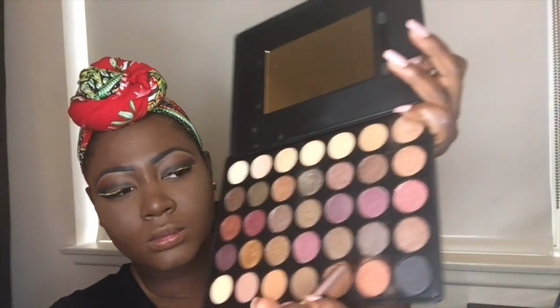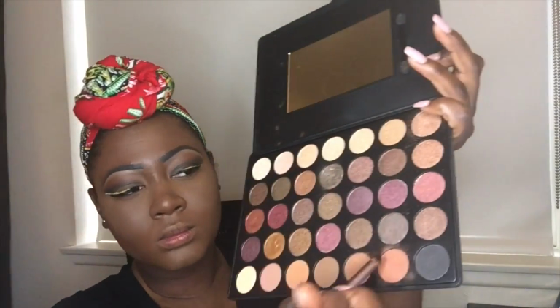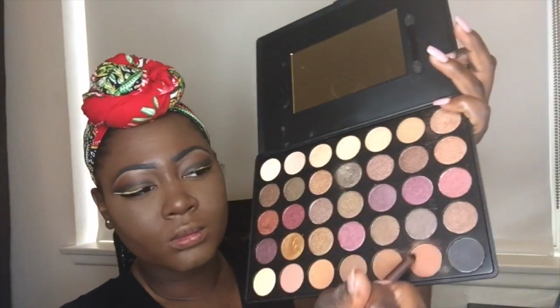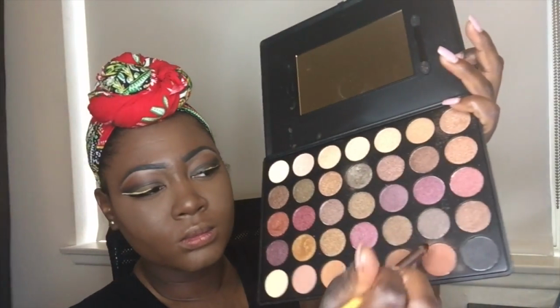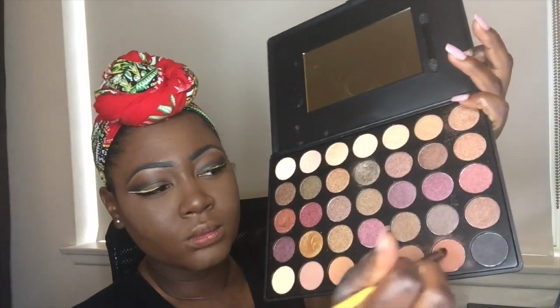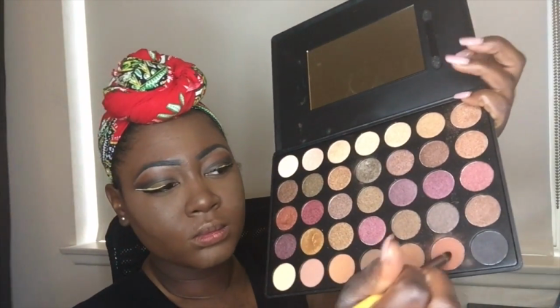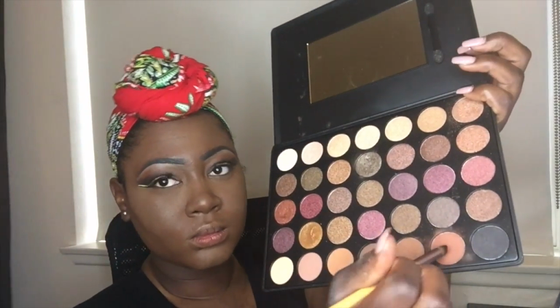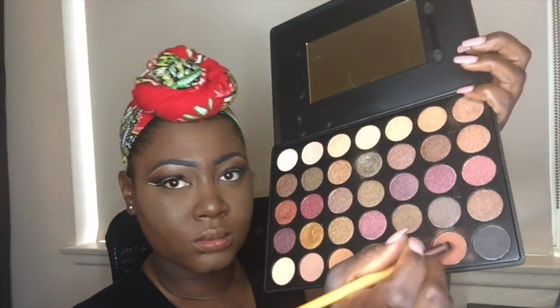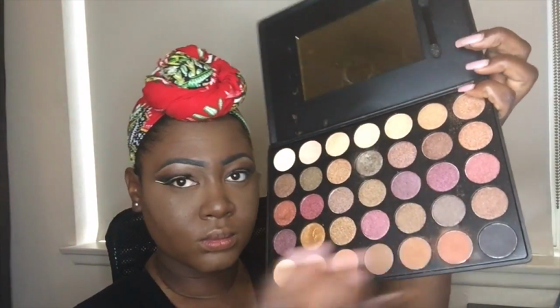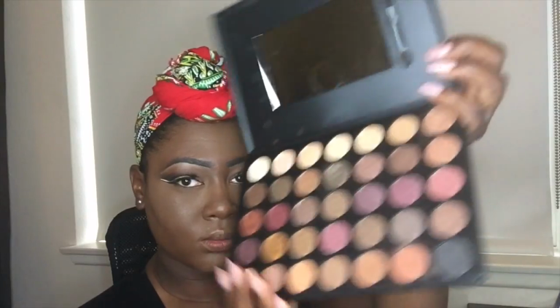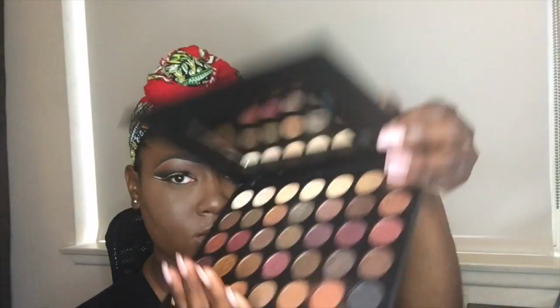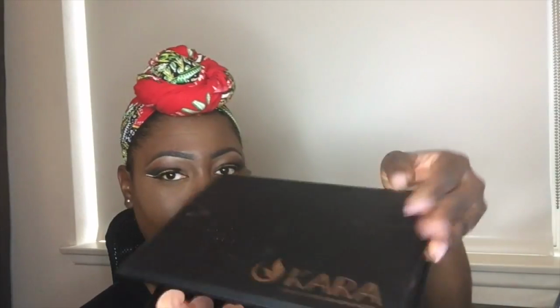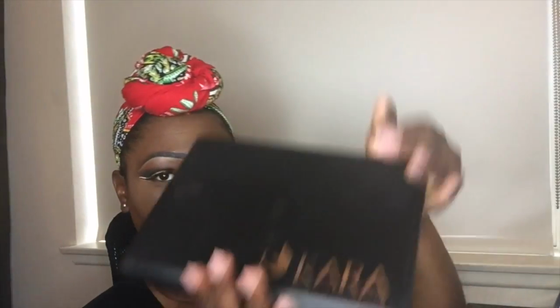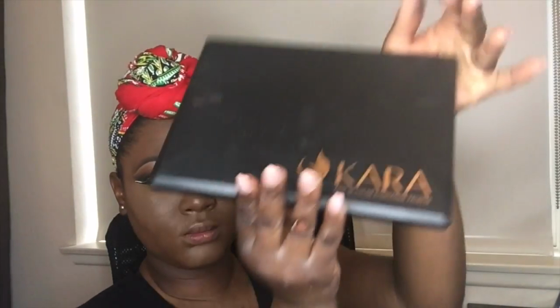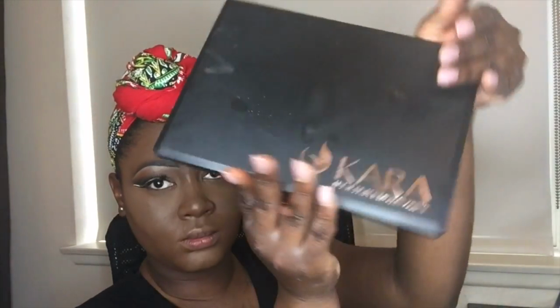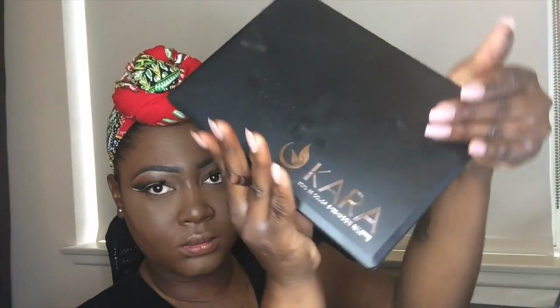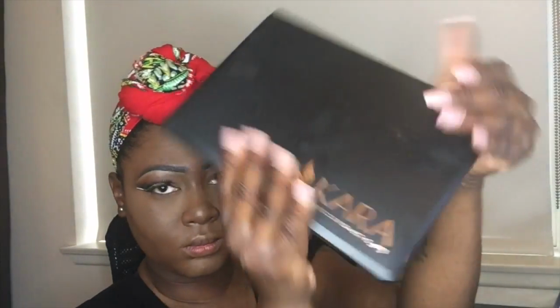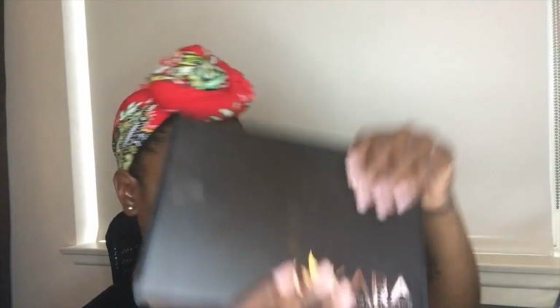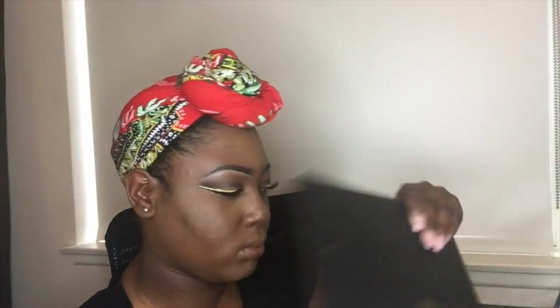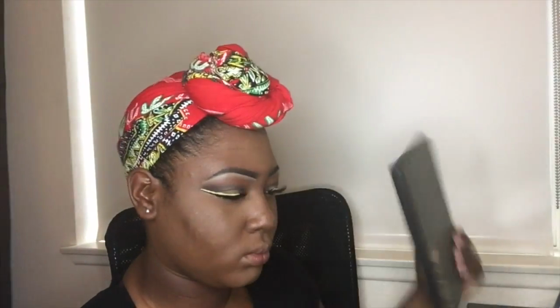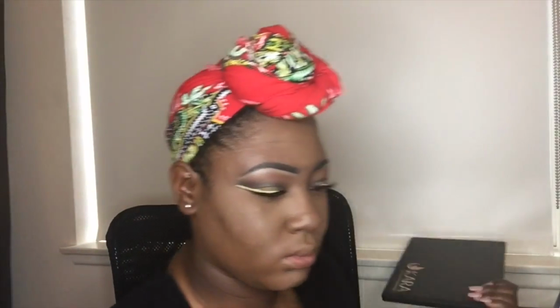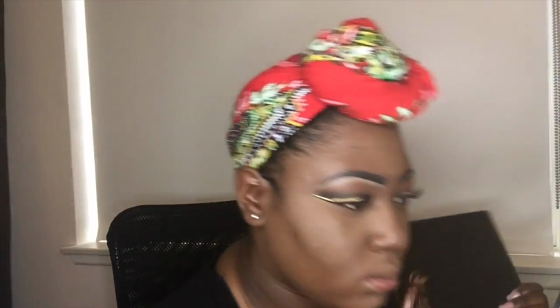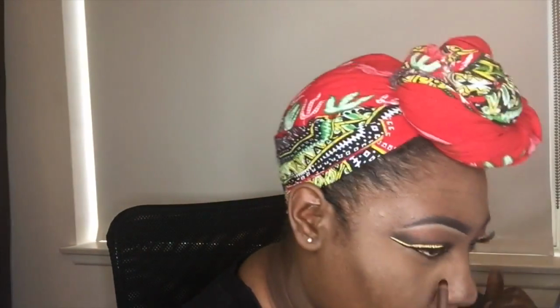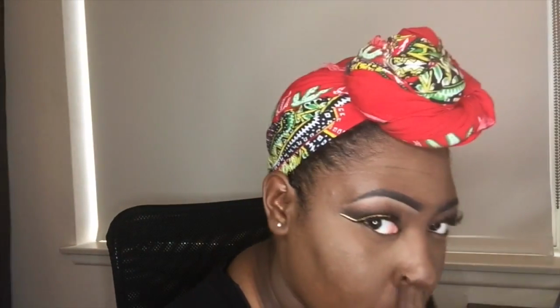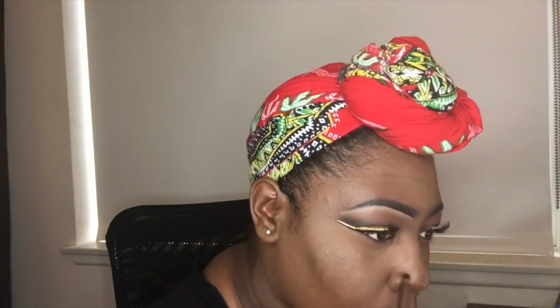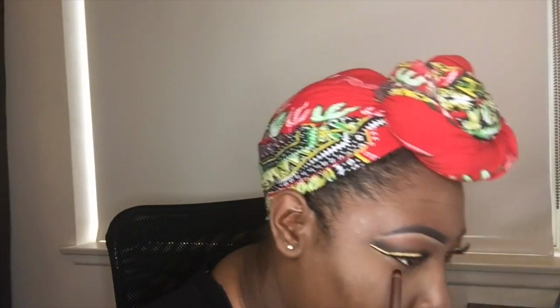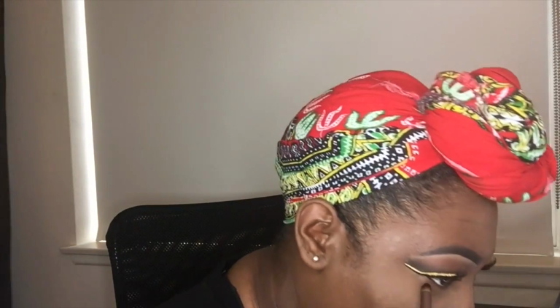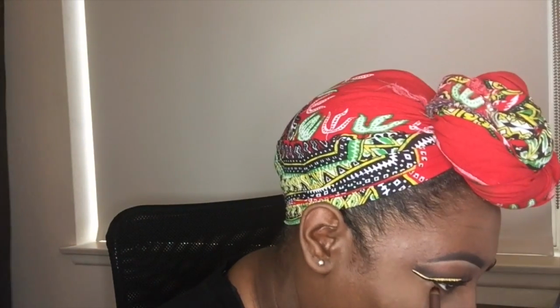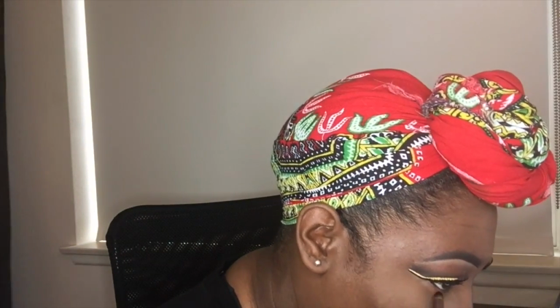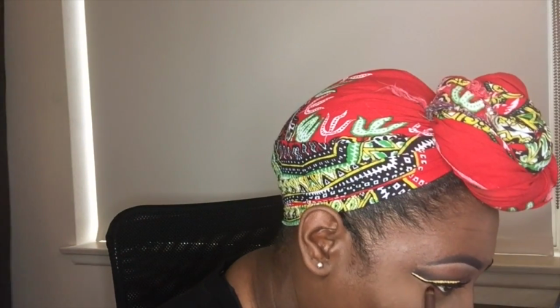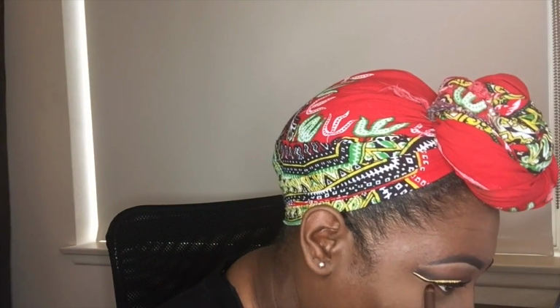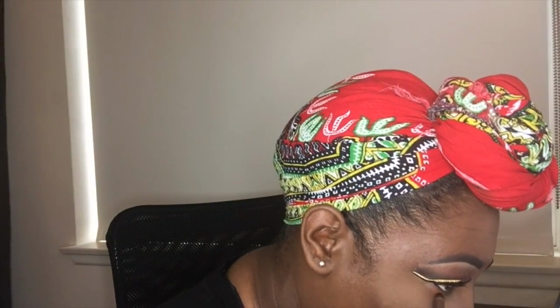Now I'm going to go in with that same color I used previously from my Chara Palette and apply it to the bottom lash line.